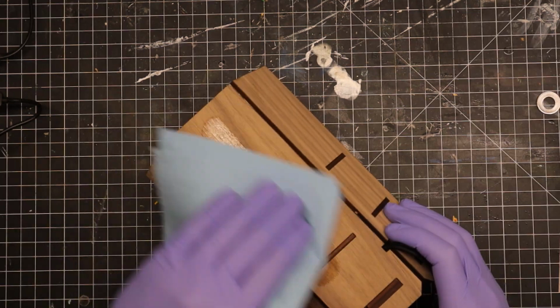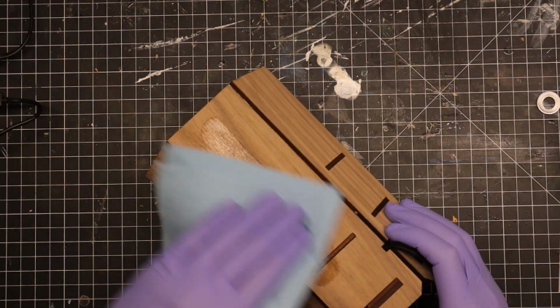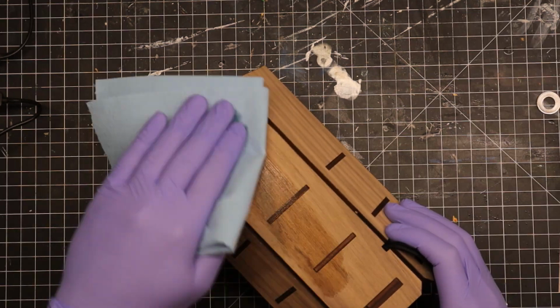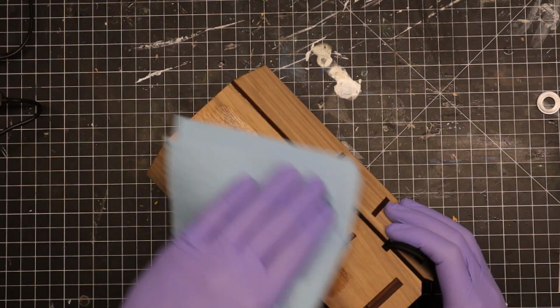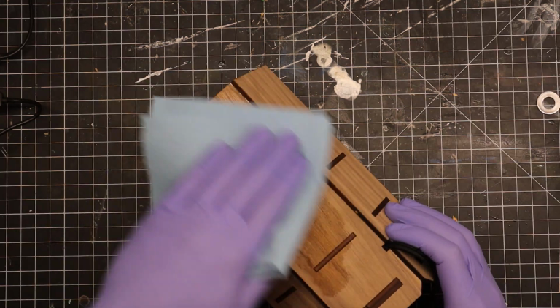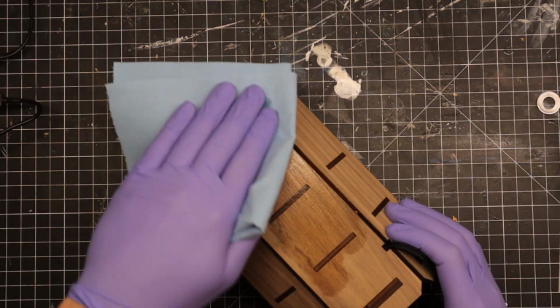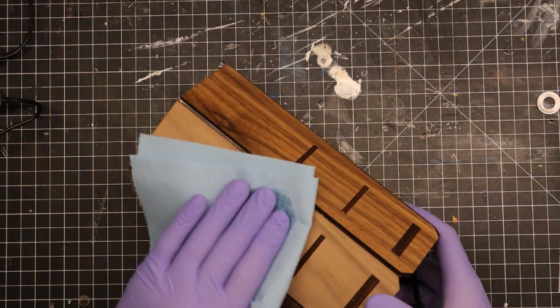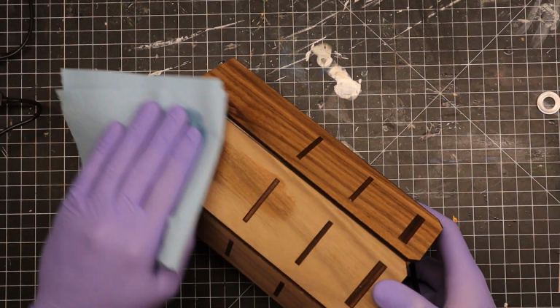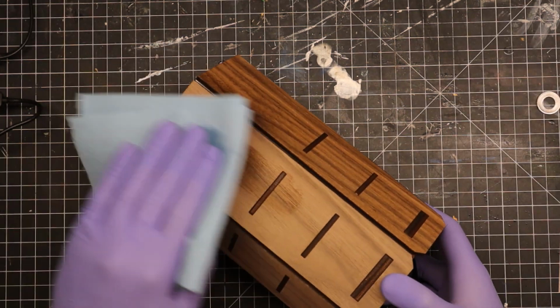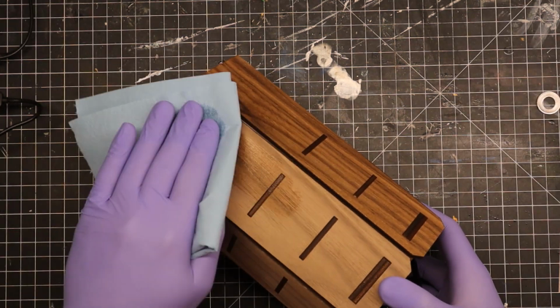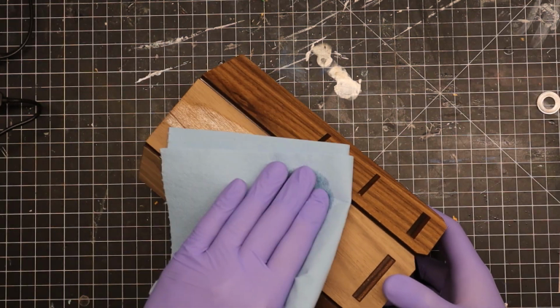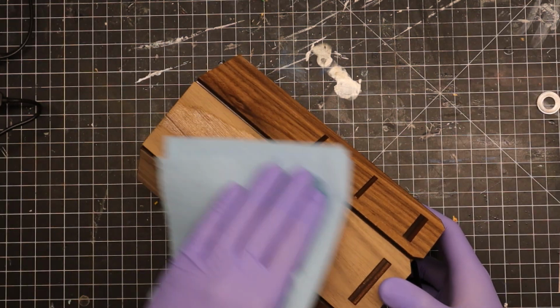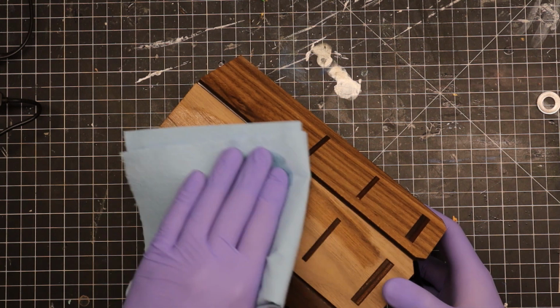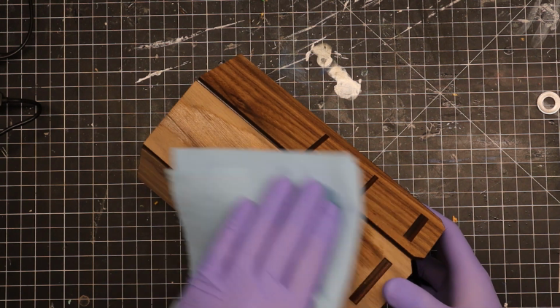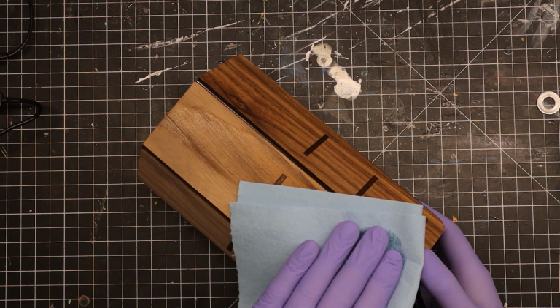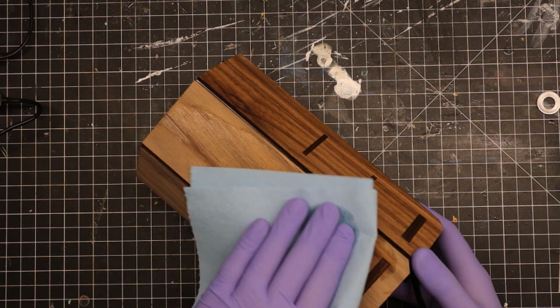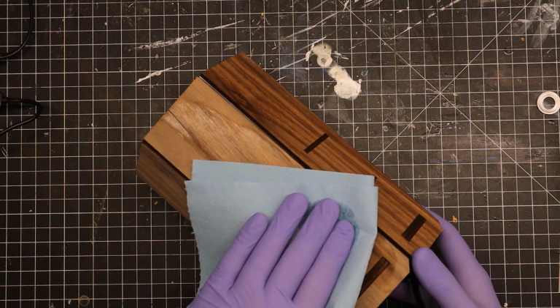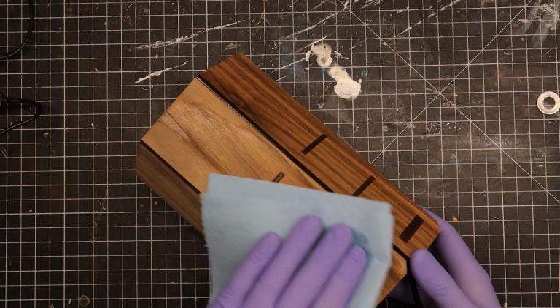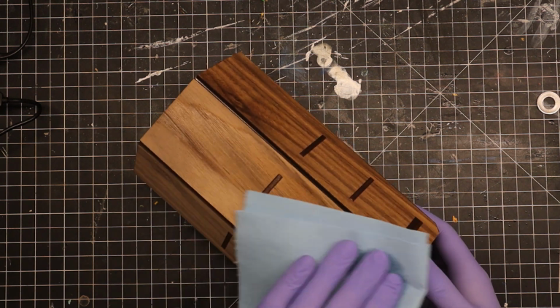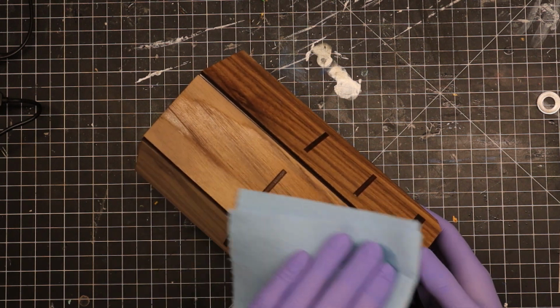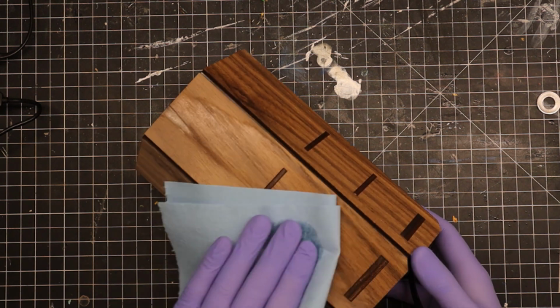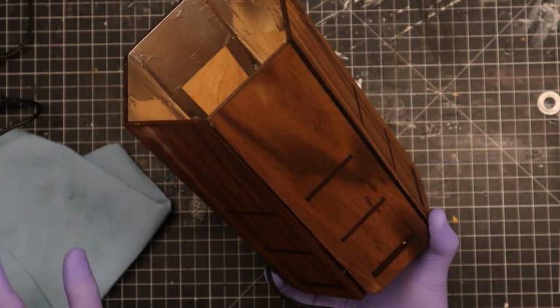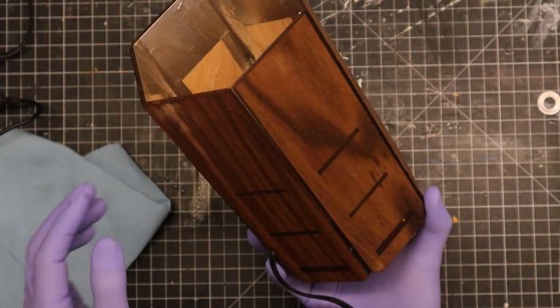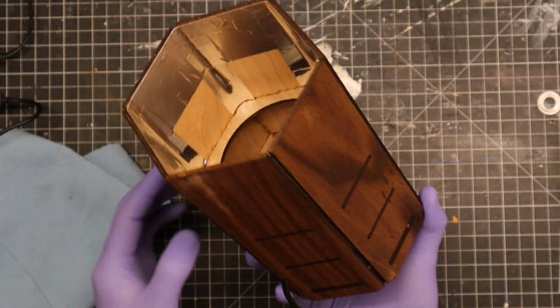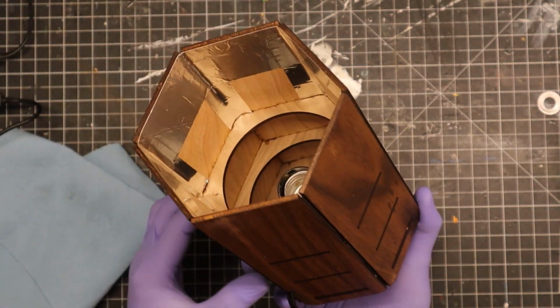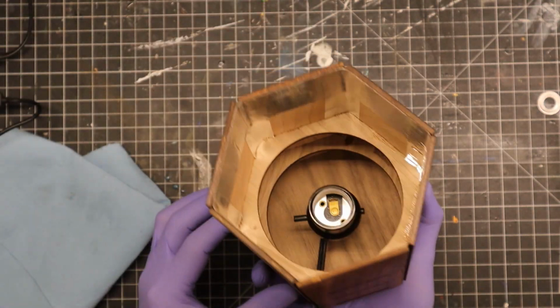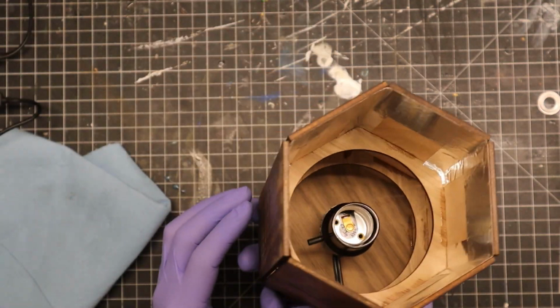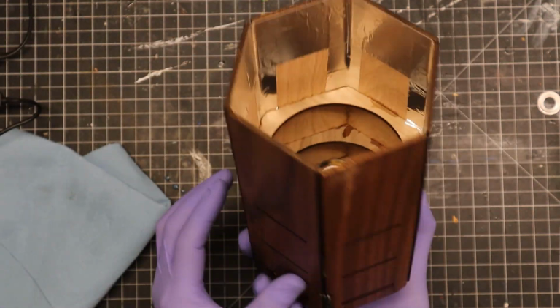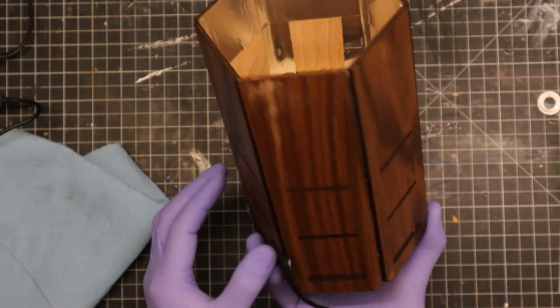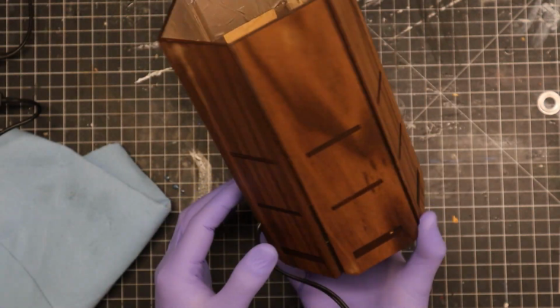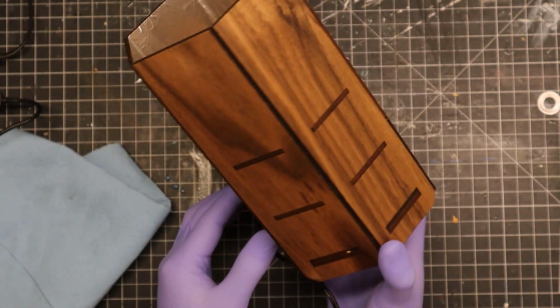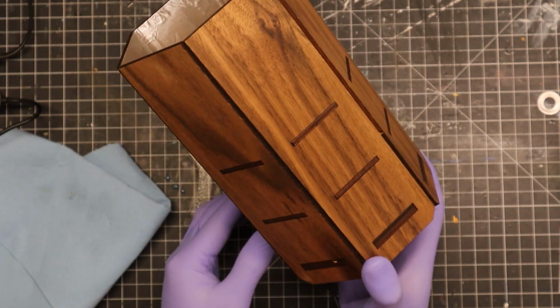As always, a coat of Danish oil is added to bring out that beautiful walnut. With that, it's done.